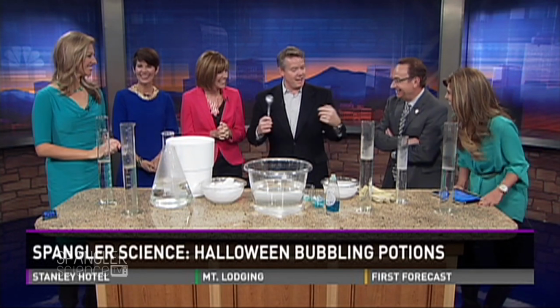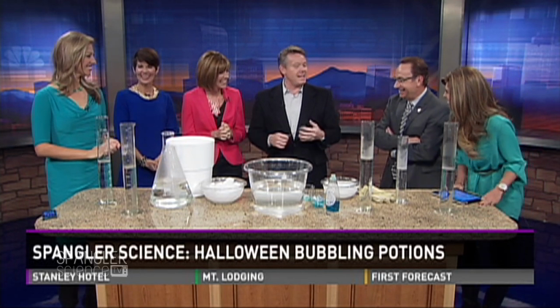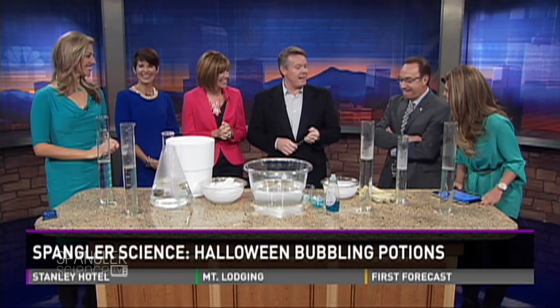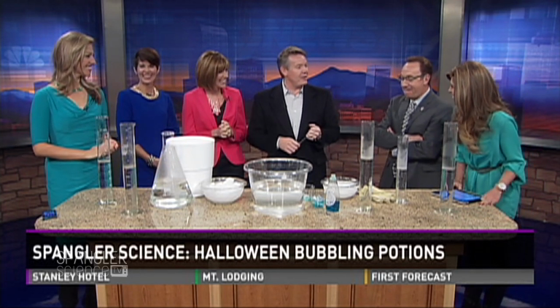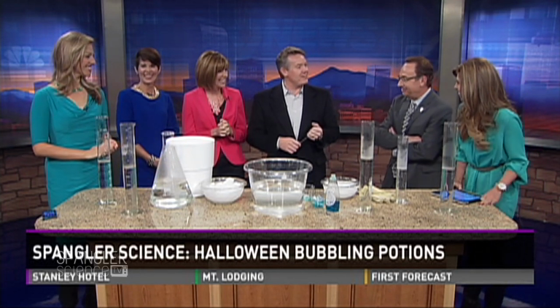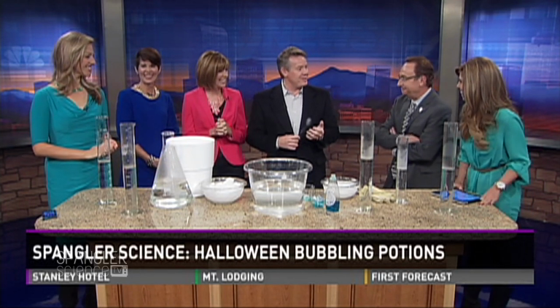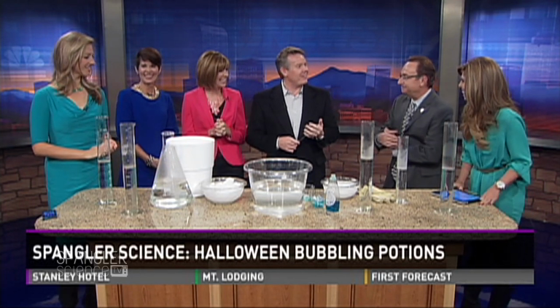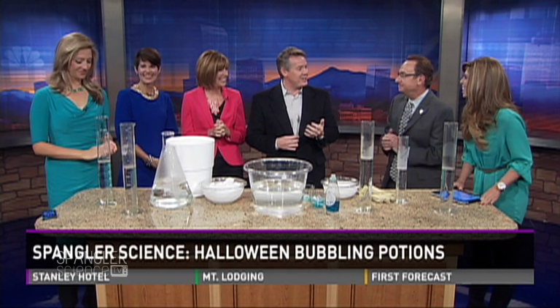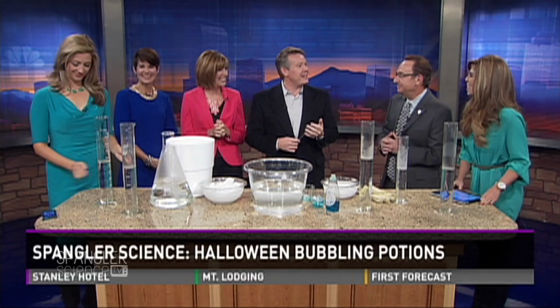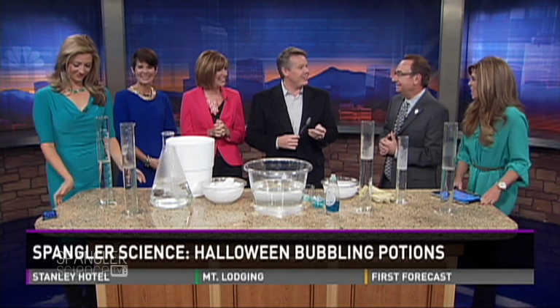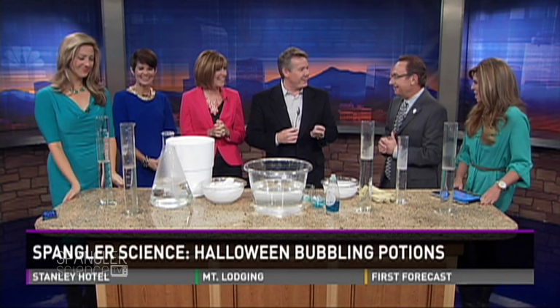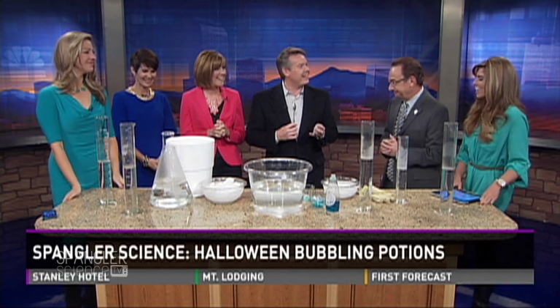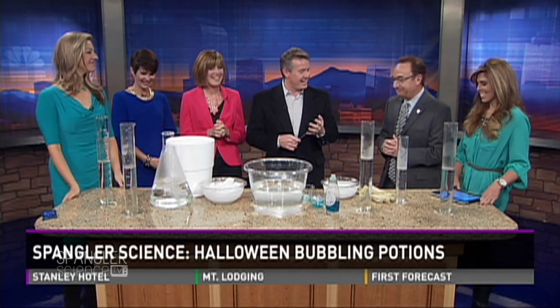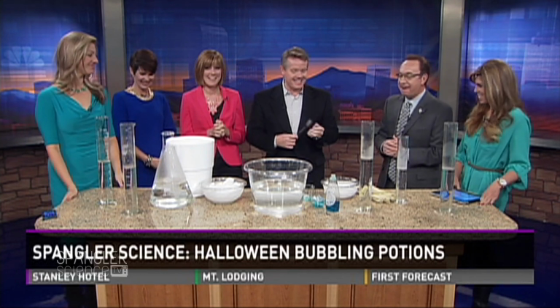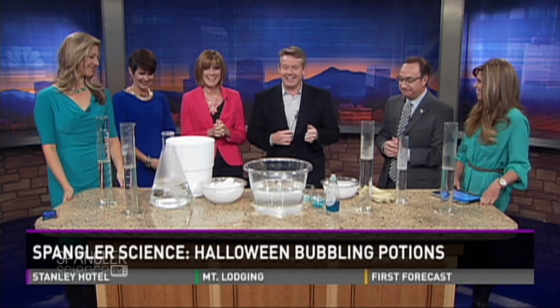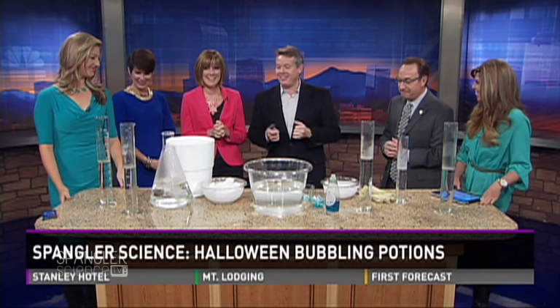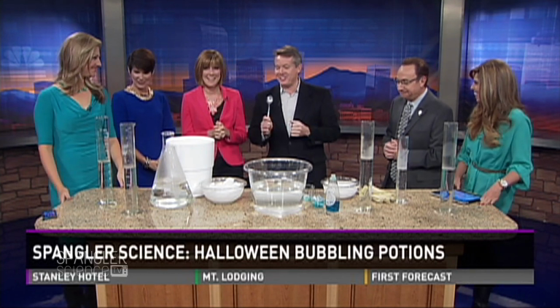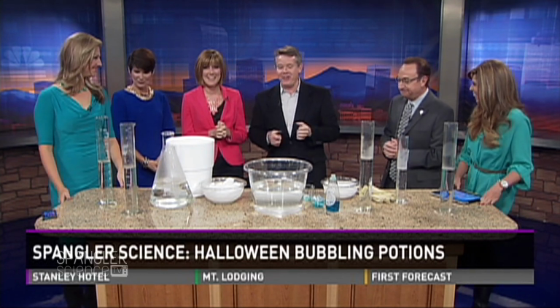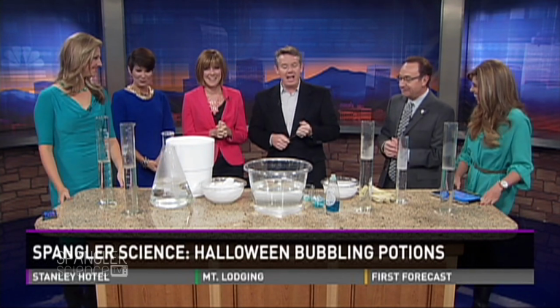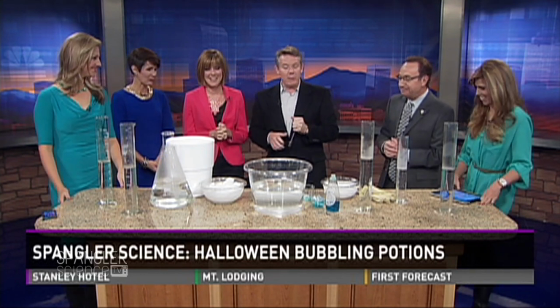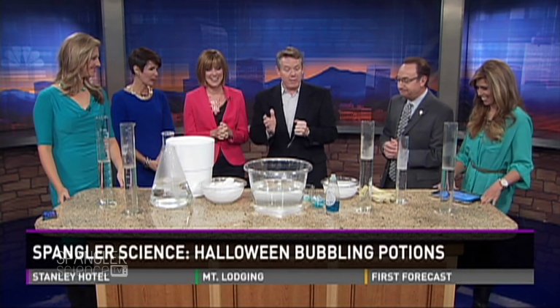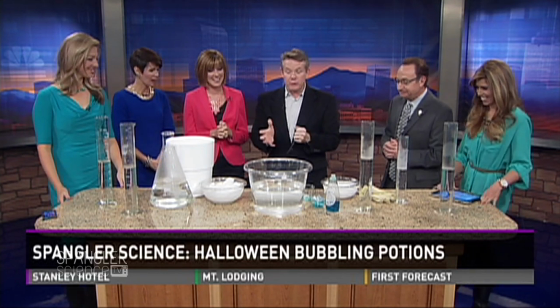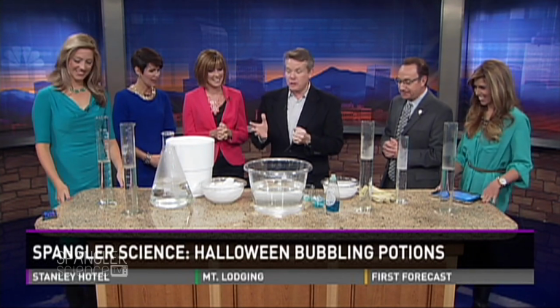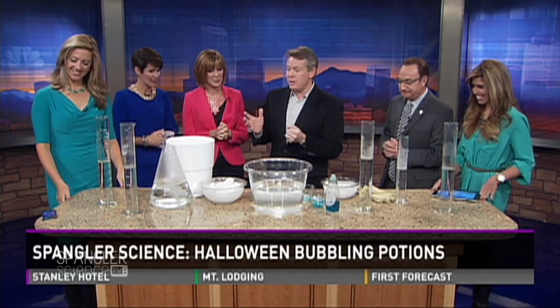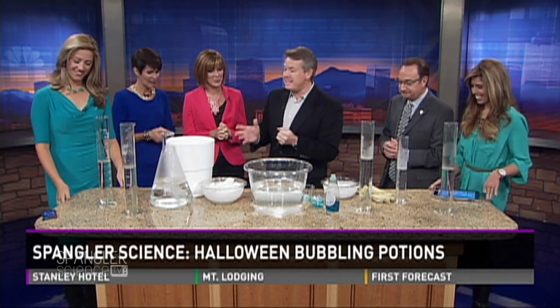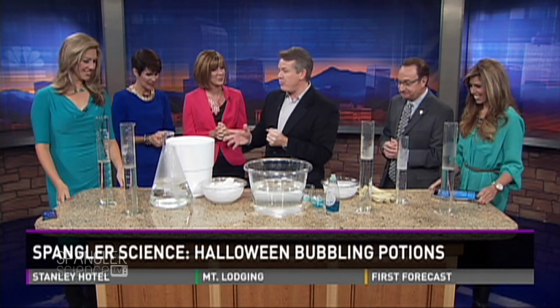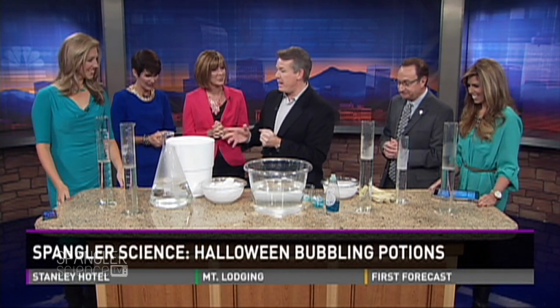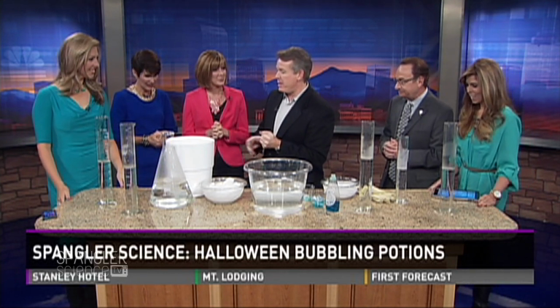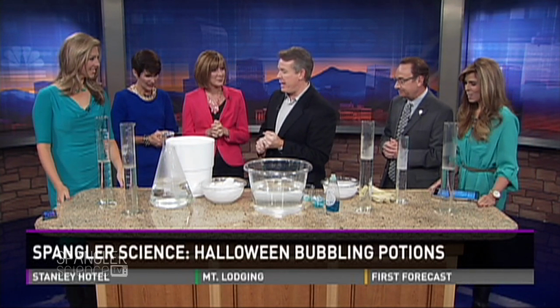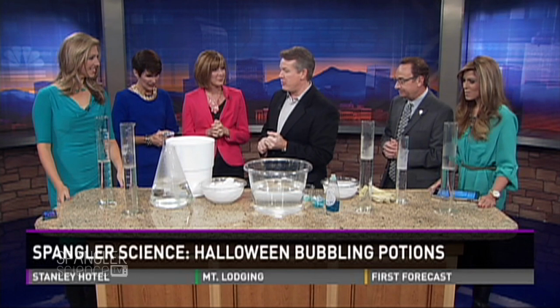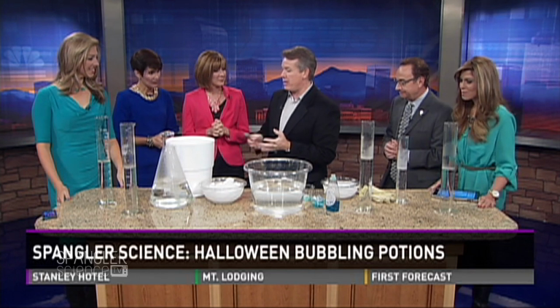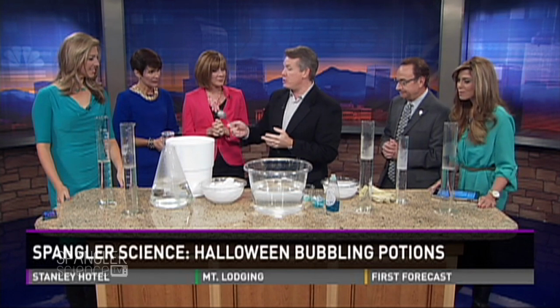They wear safety glasses on the Food Network too when they cook, right? Exactly right. So what I want to do is show you the safe way to handle dry ice.